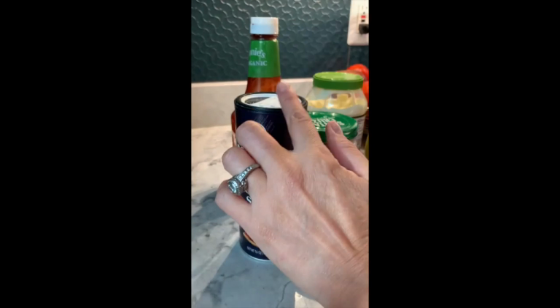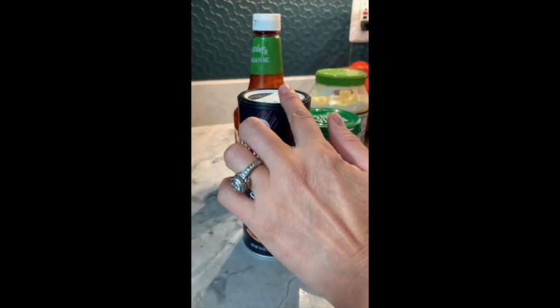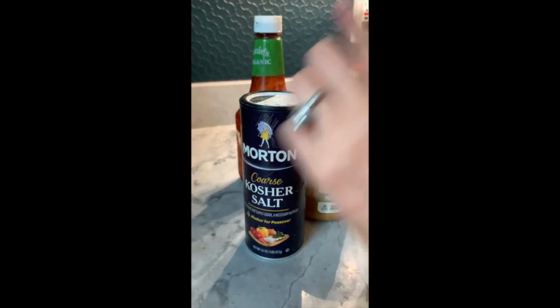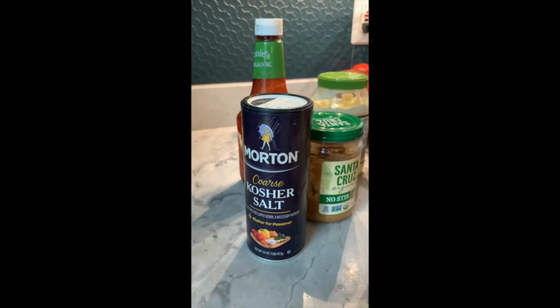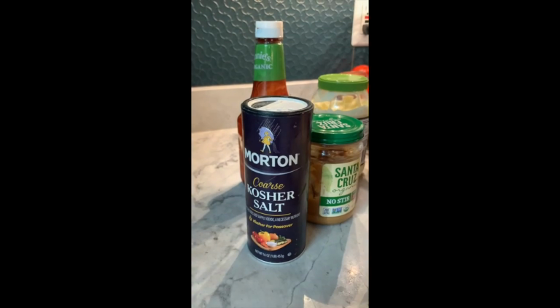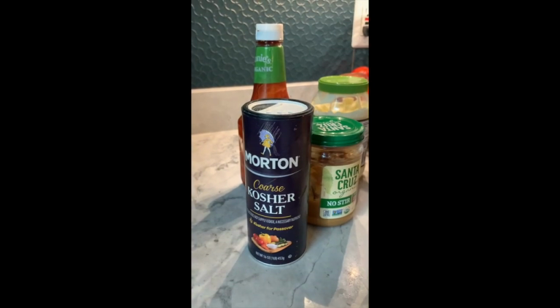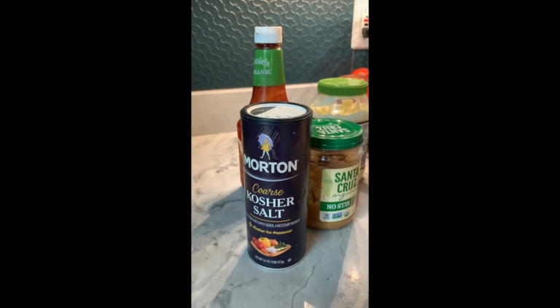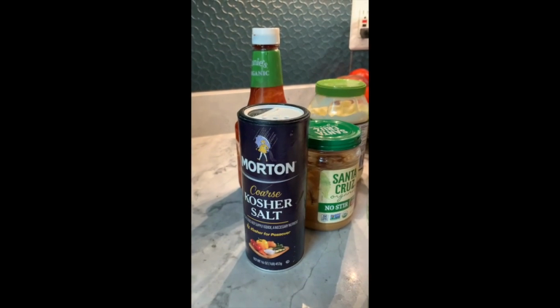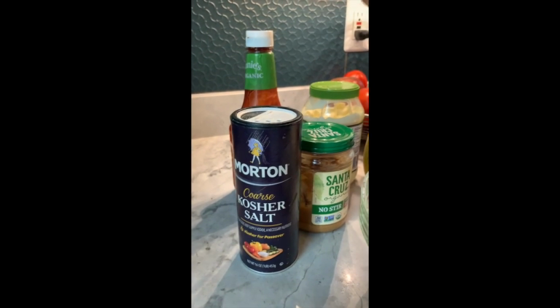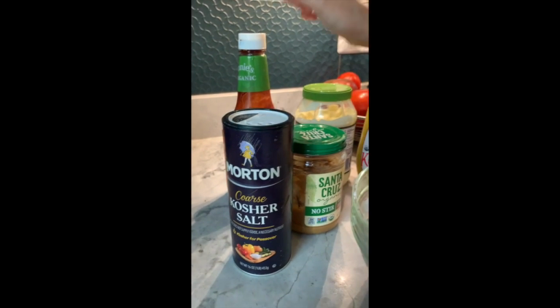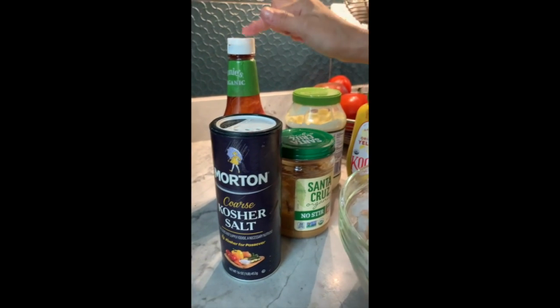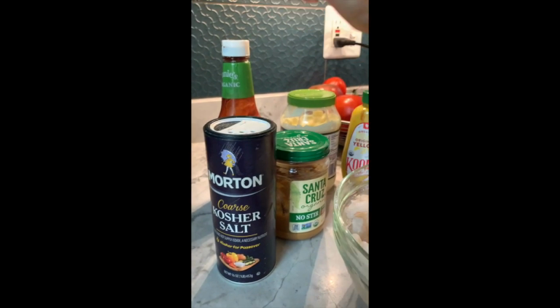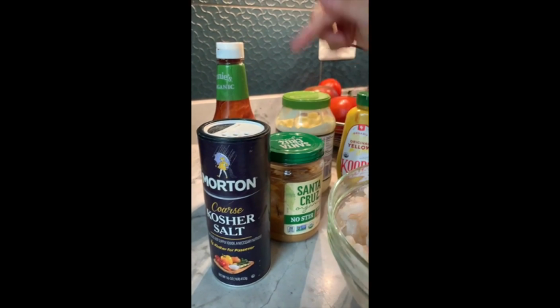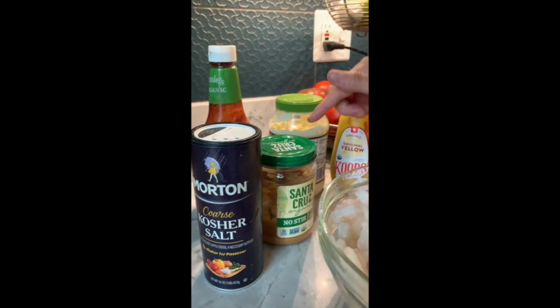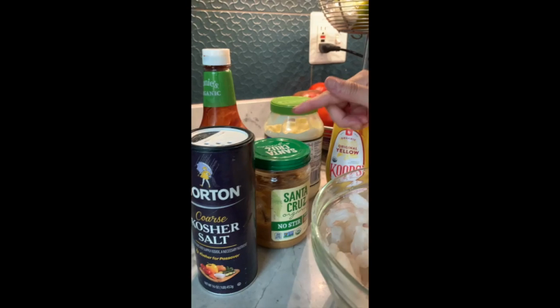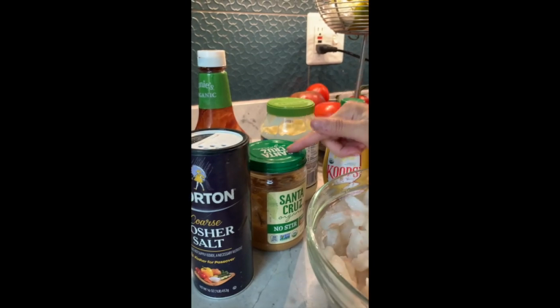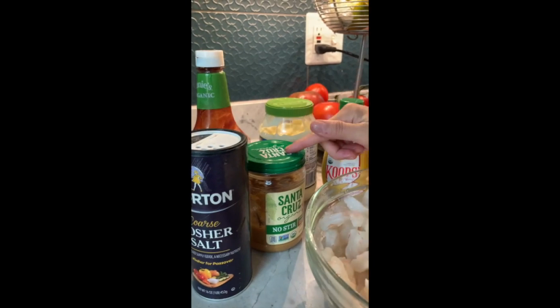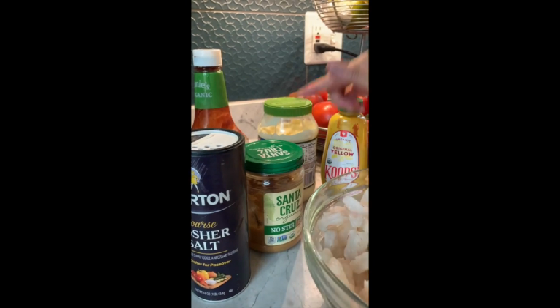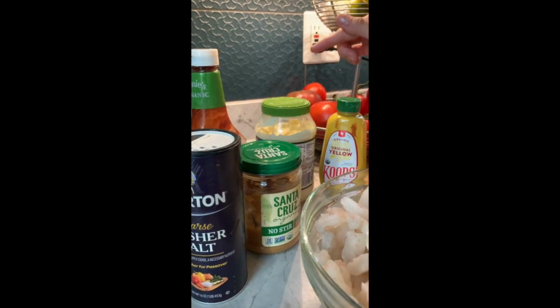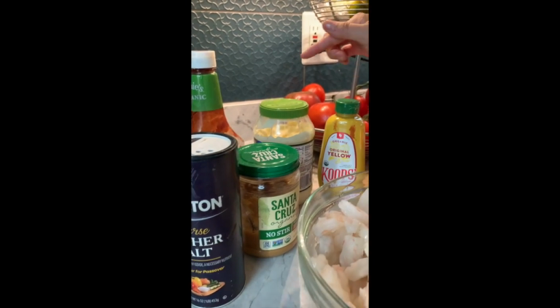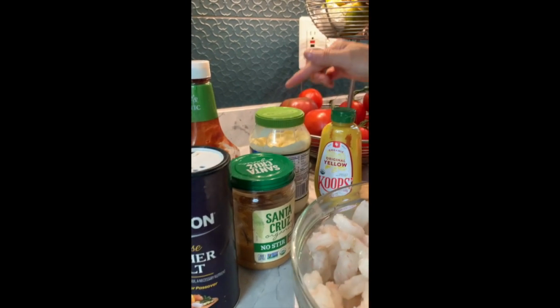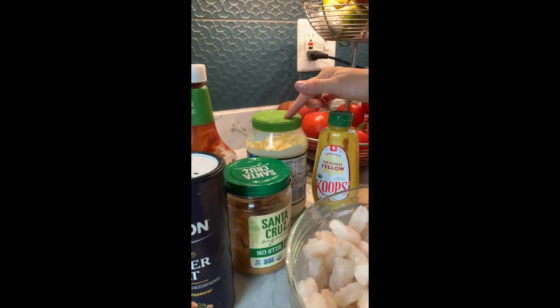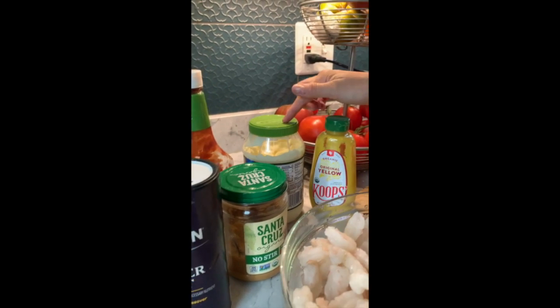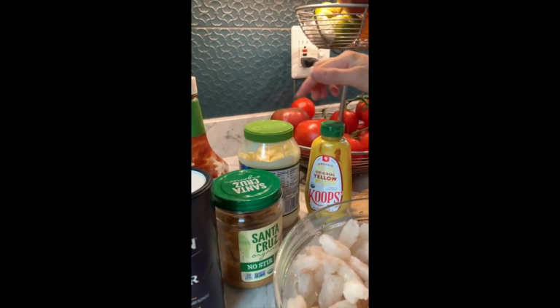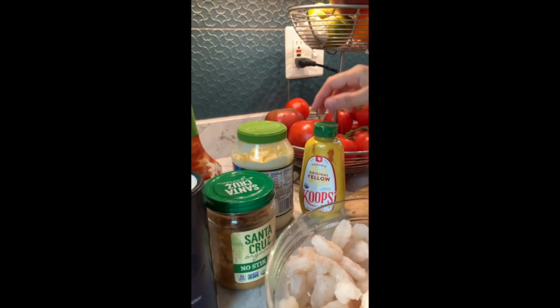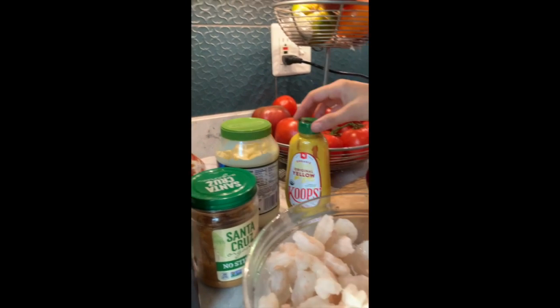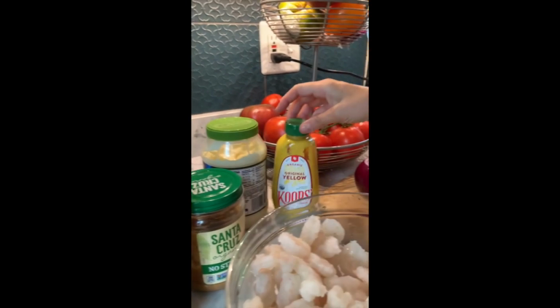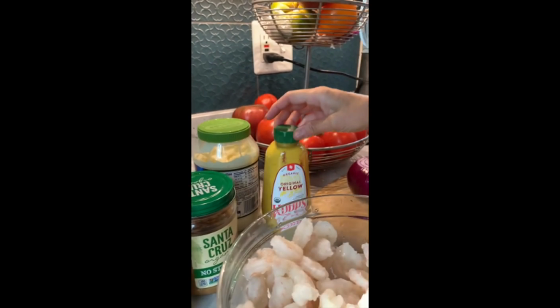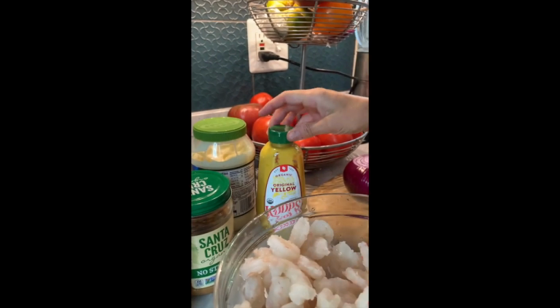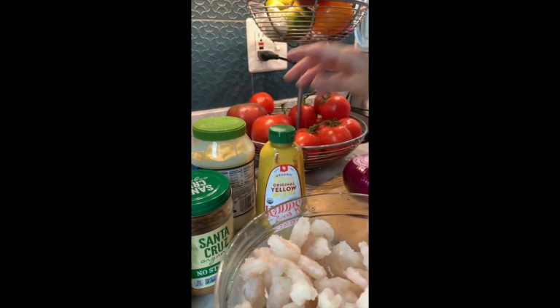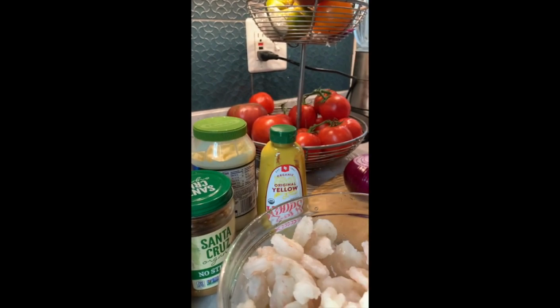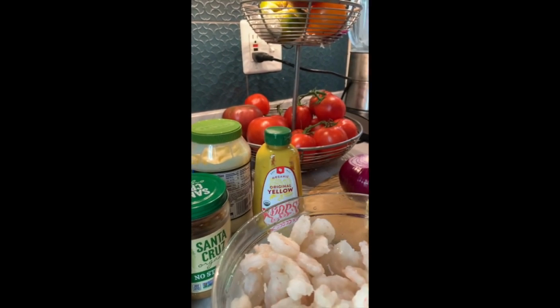Condiments like salt, ketchup, peanut butter, mayonnaise, and mustard.